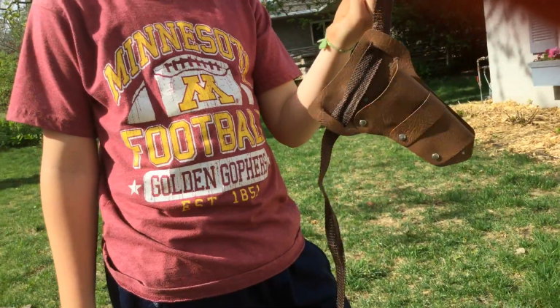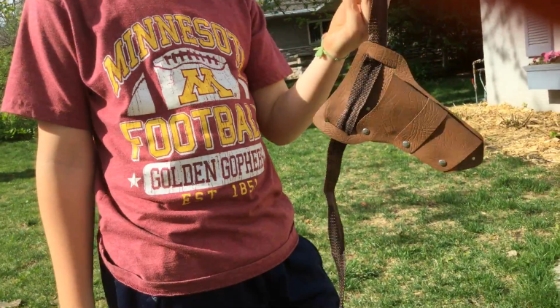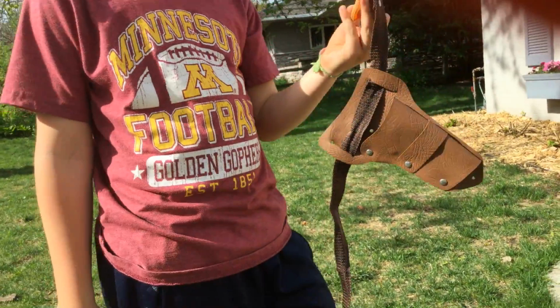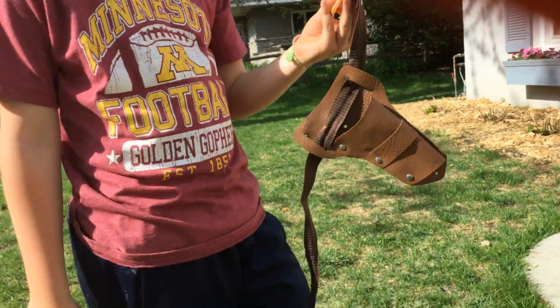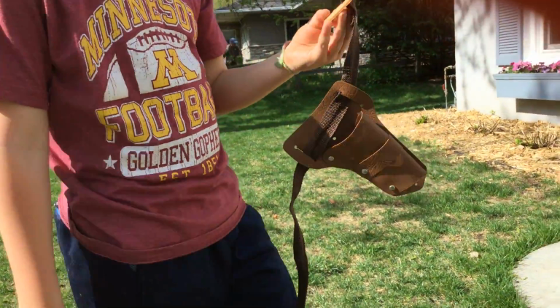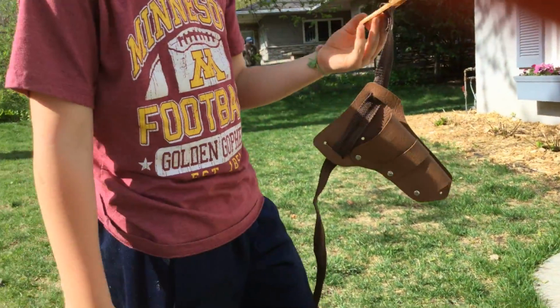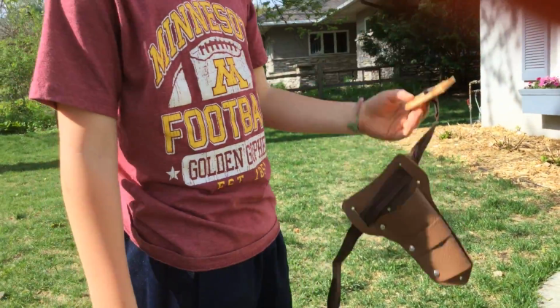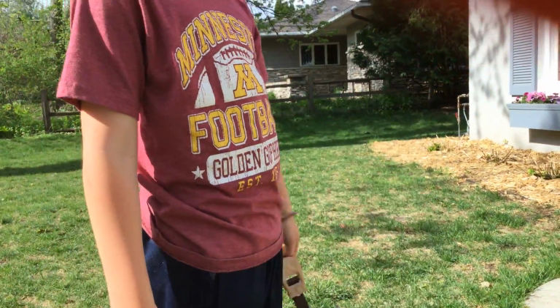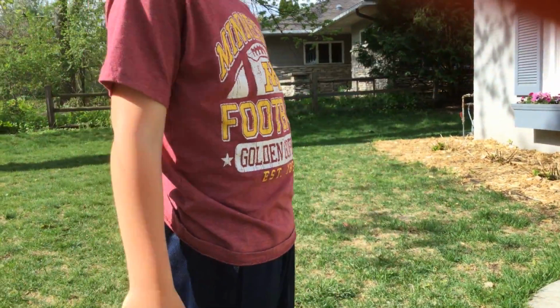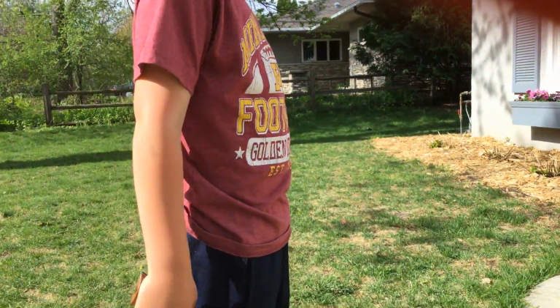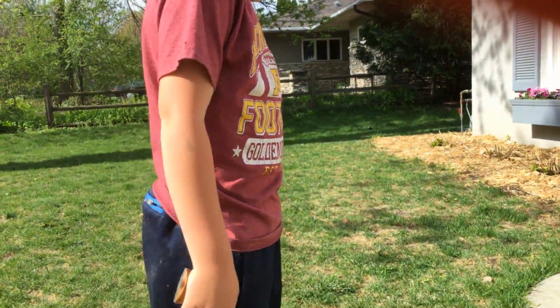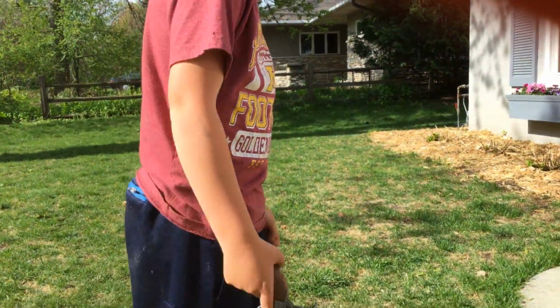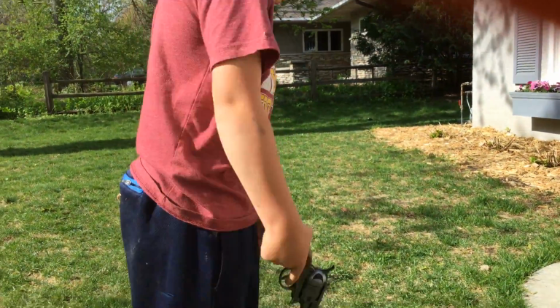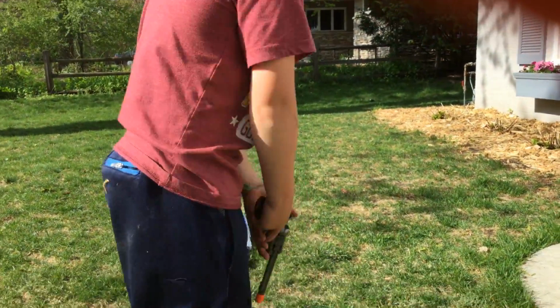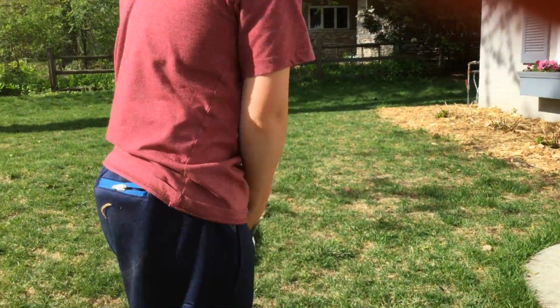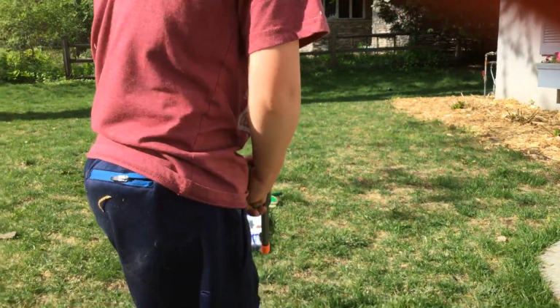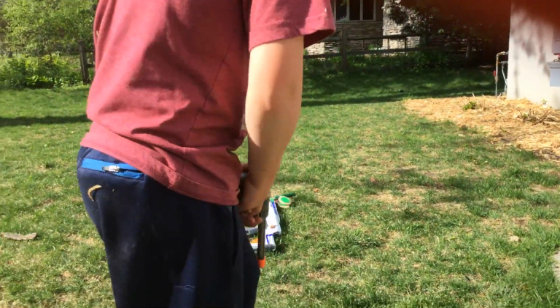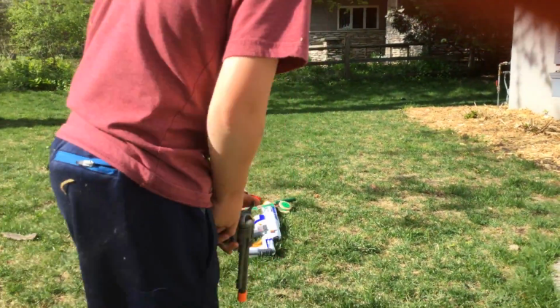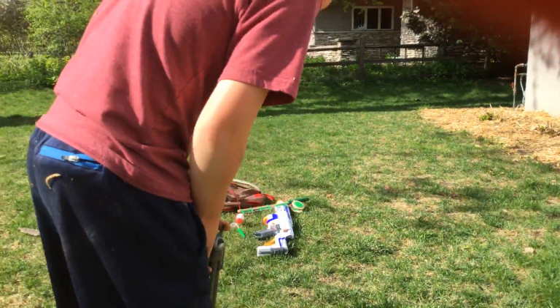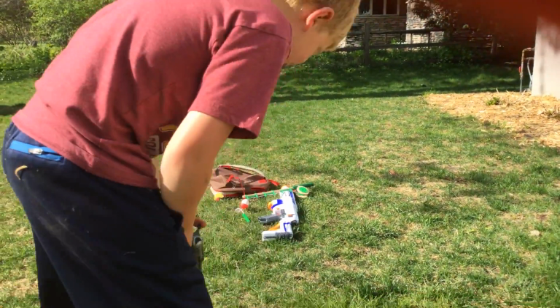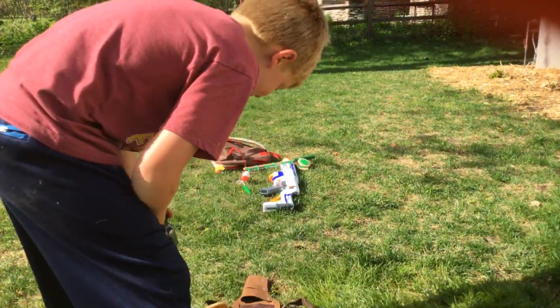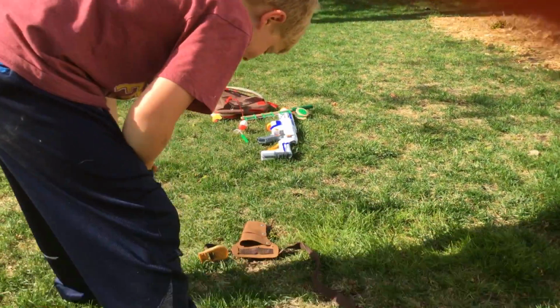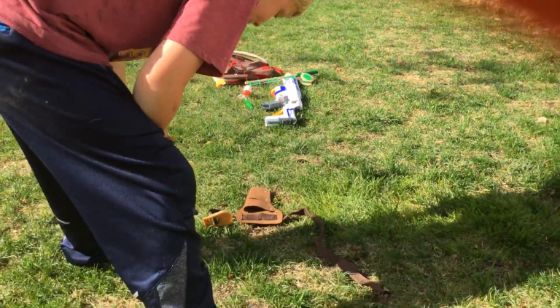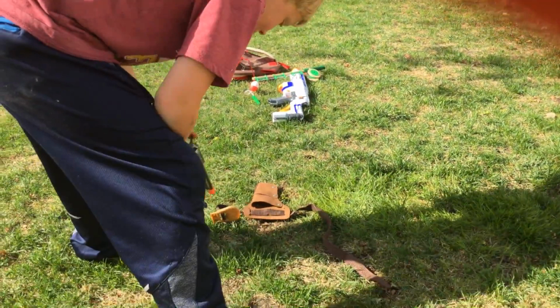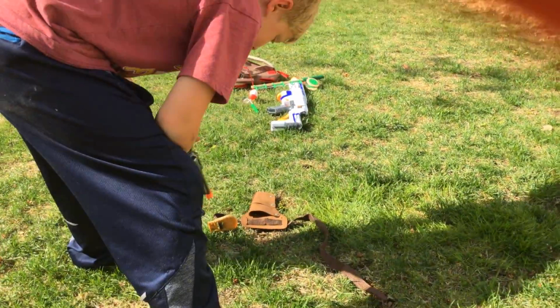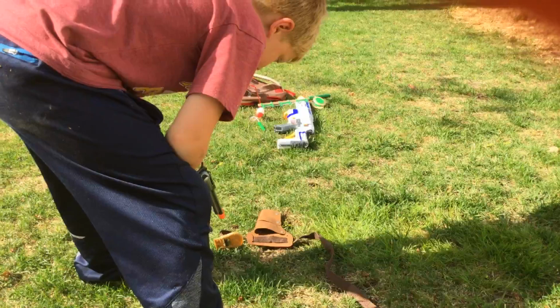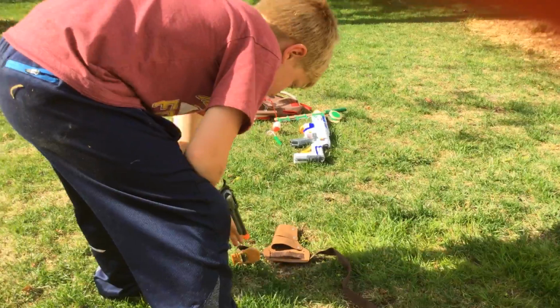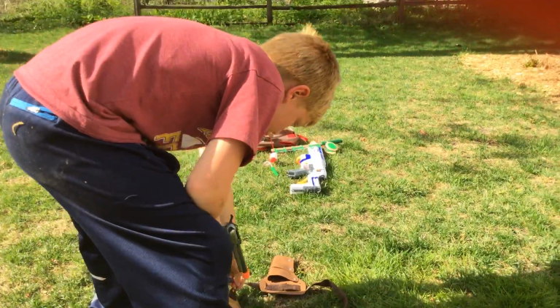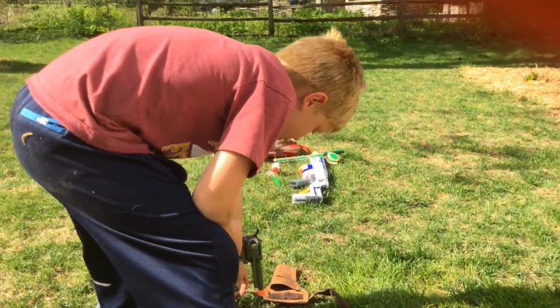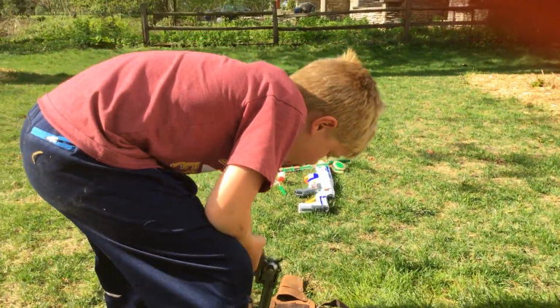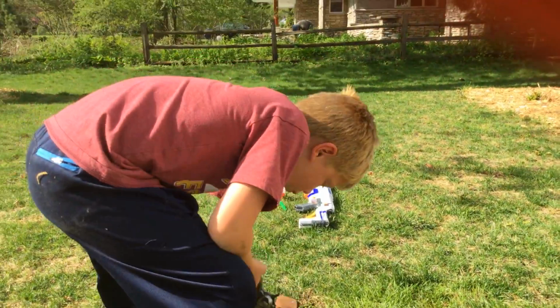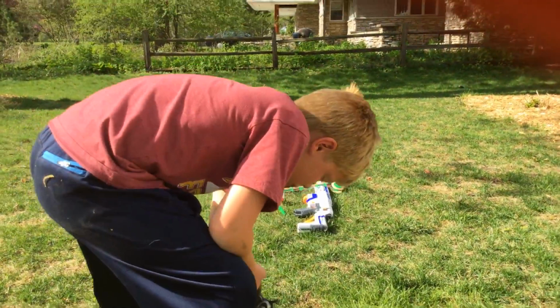Belt buckle. It is nice to fit on yourself — pretty cool.